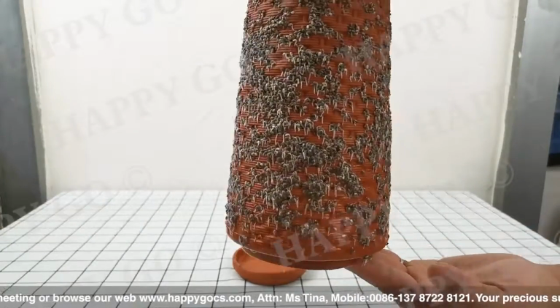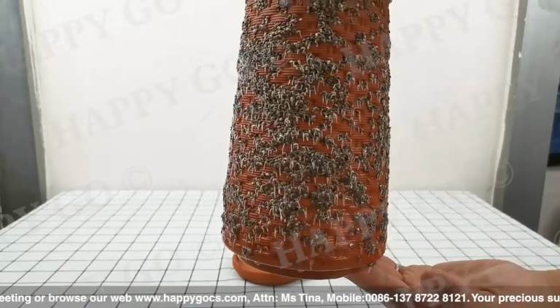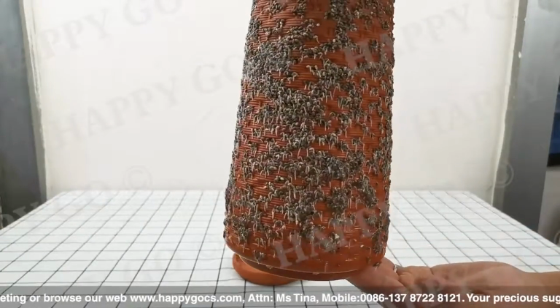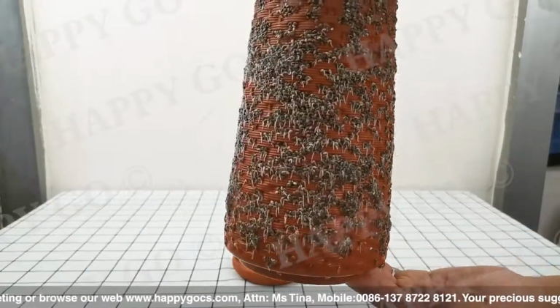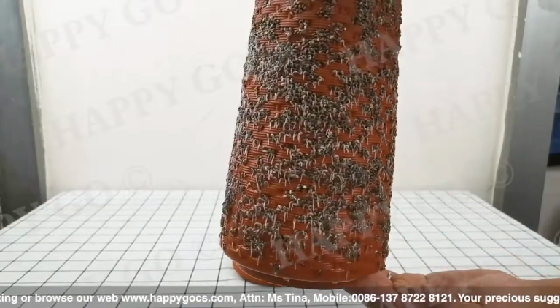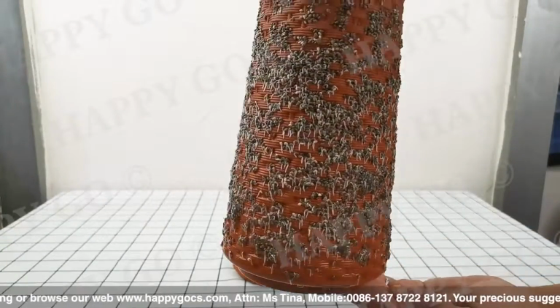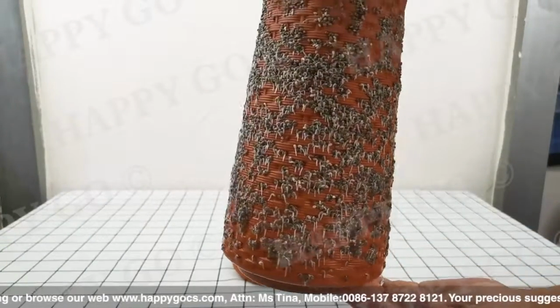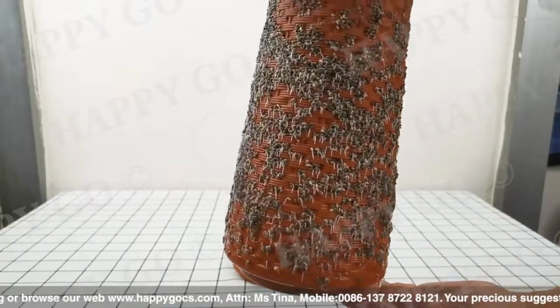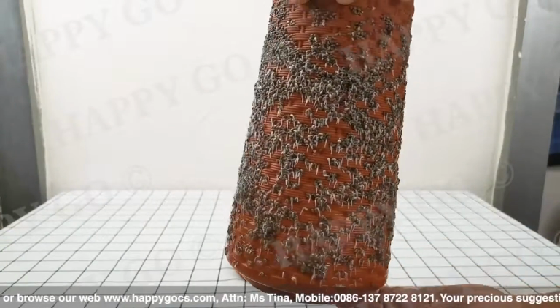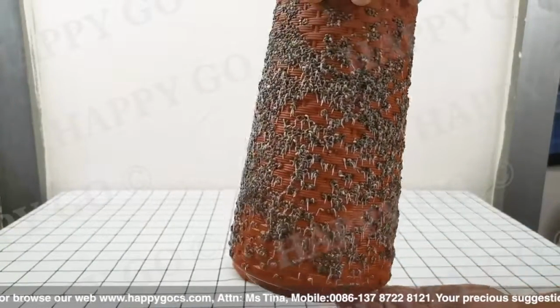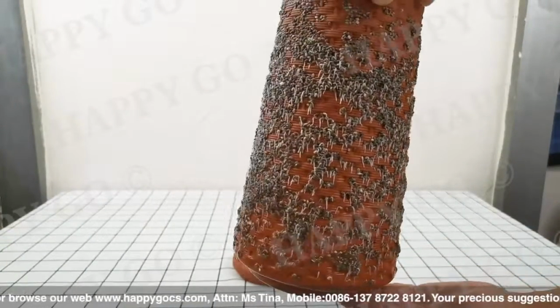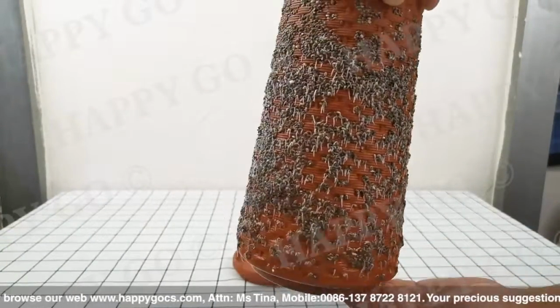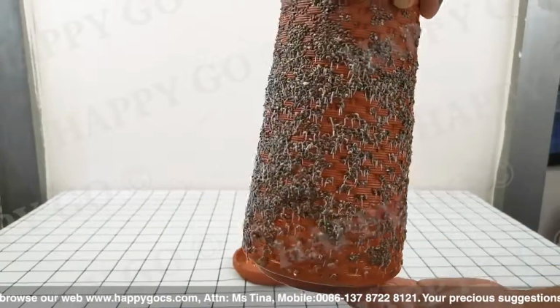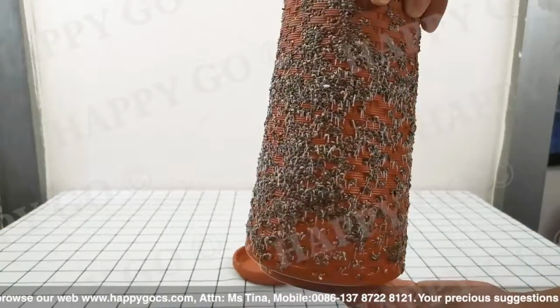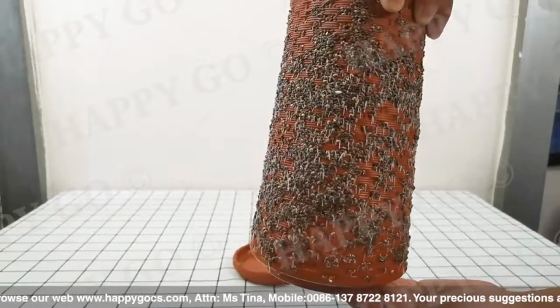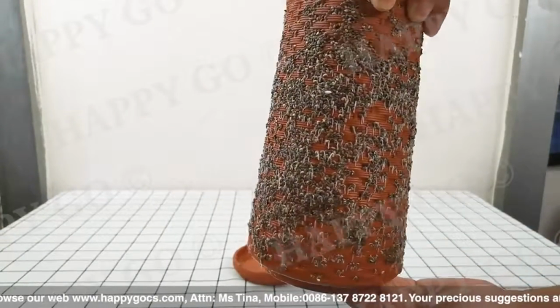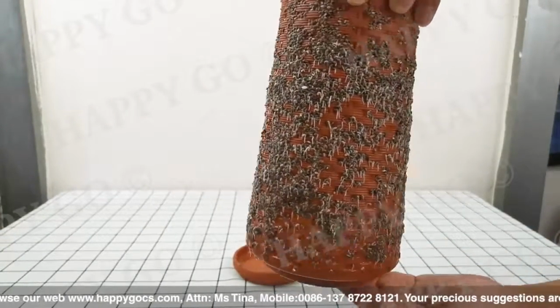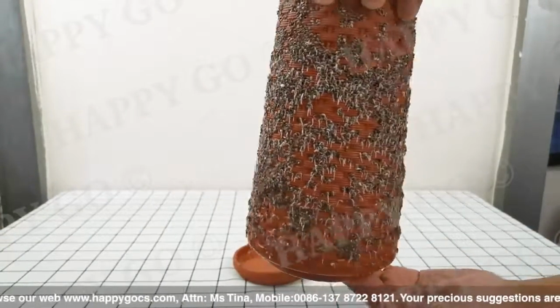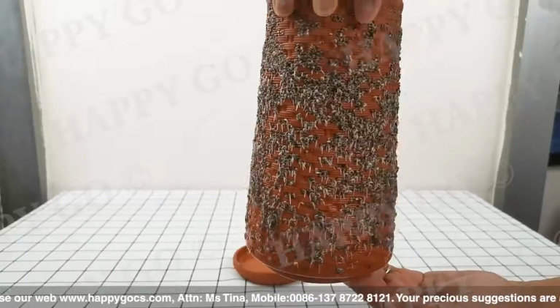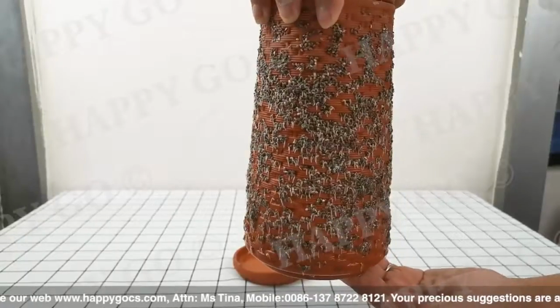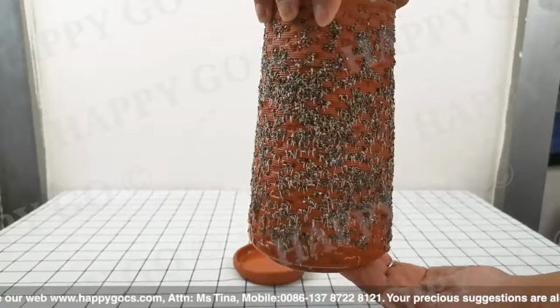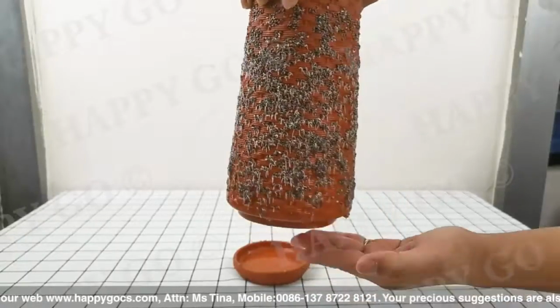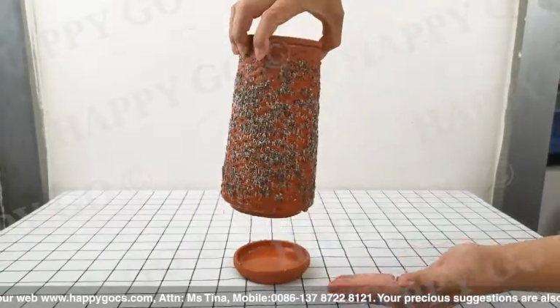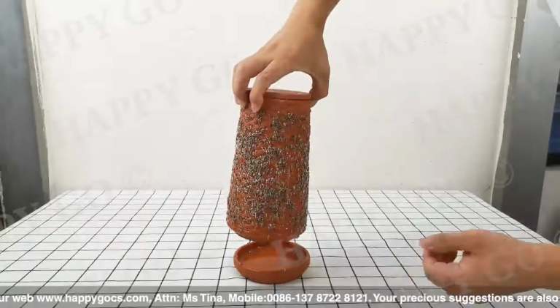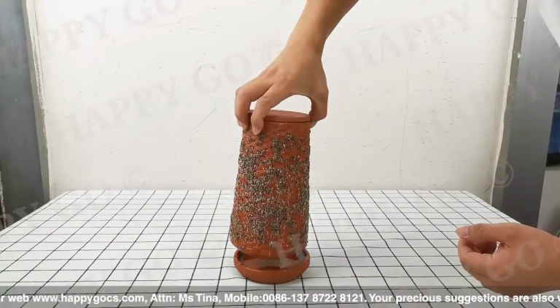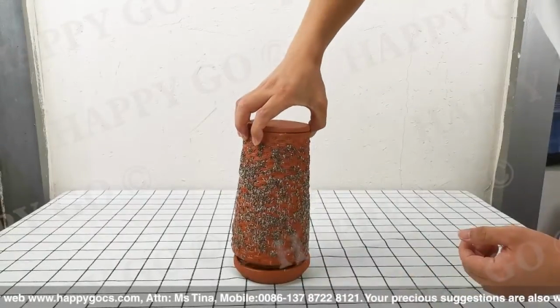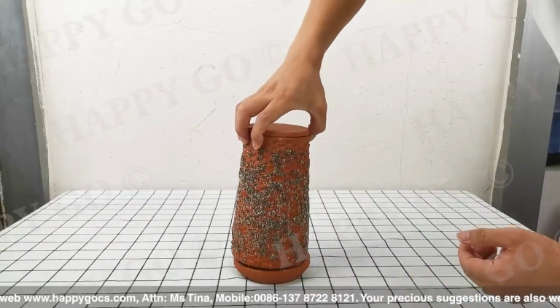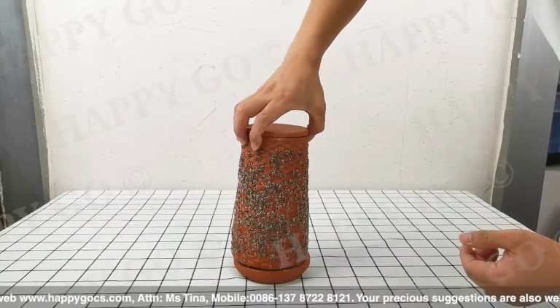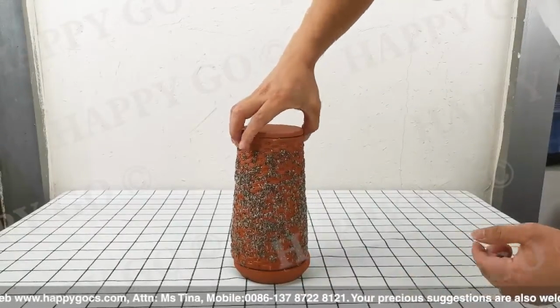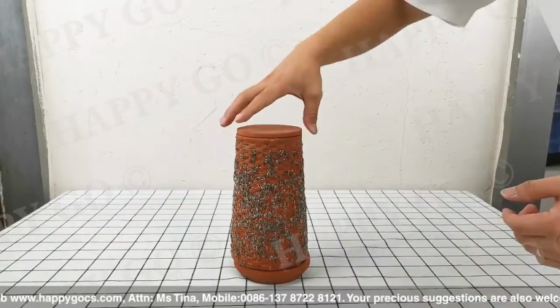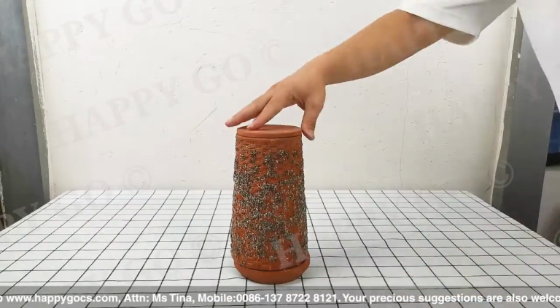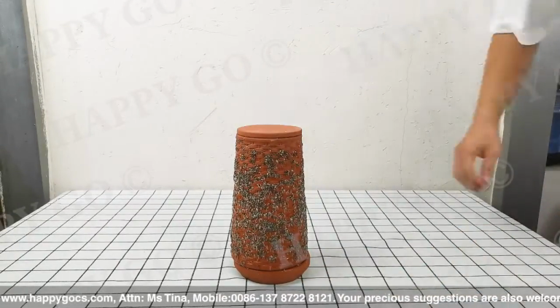We saw some embryos coming out. This means life is here right now.